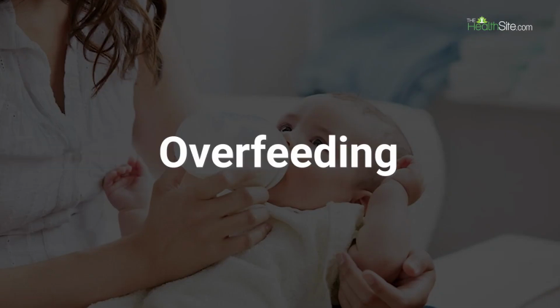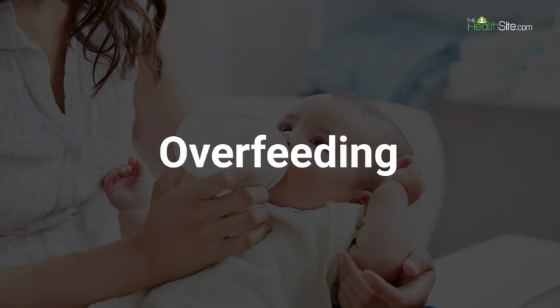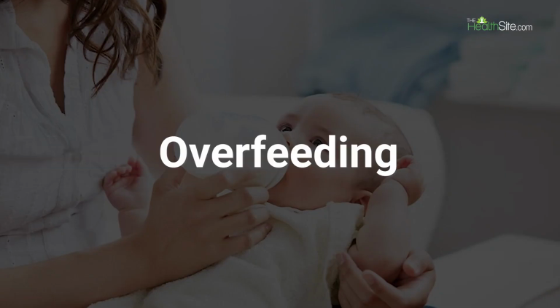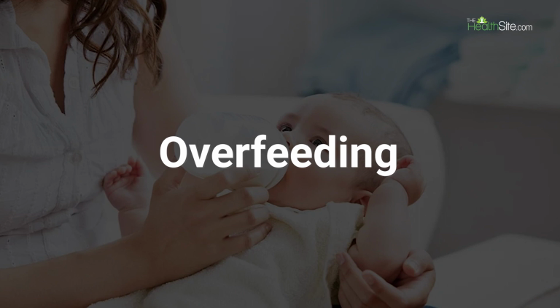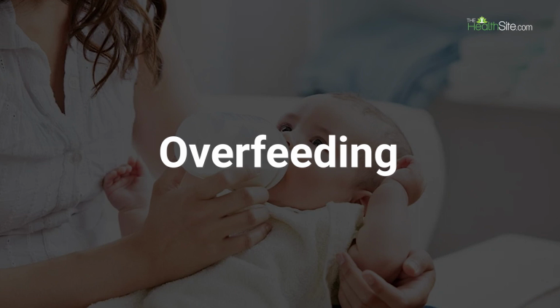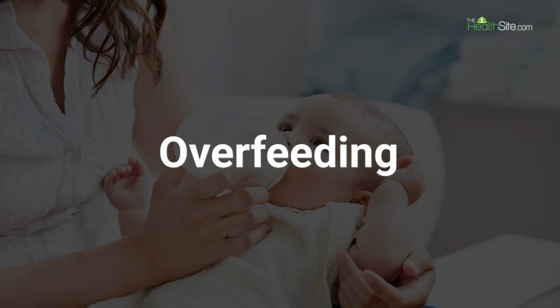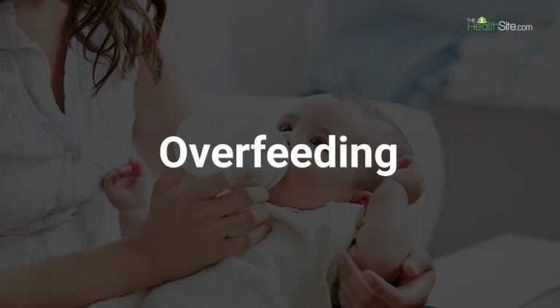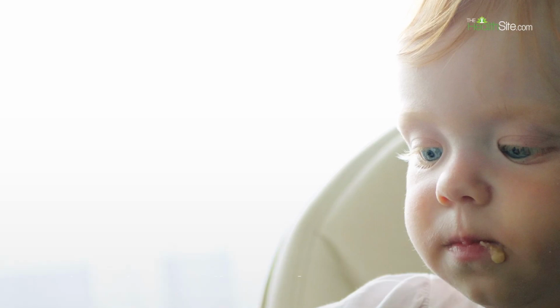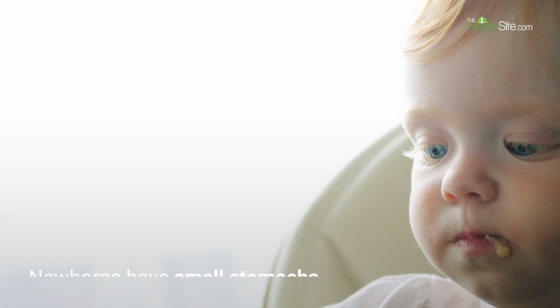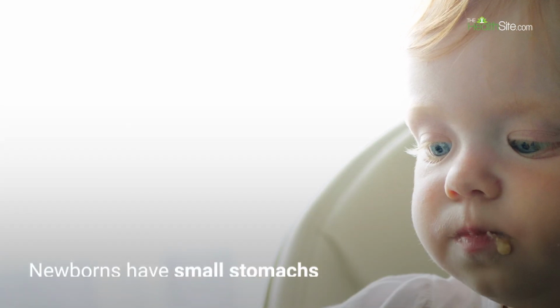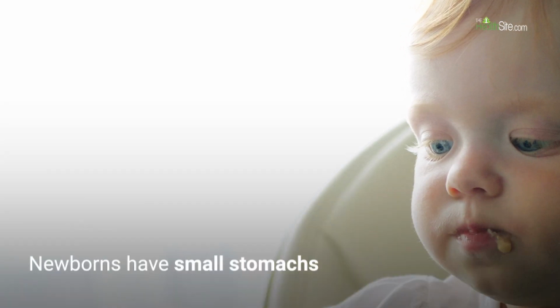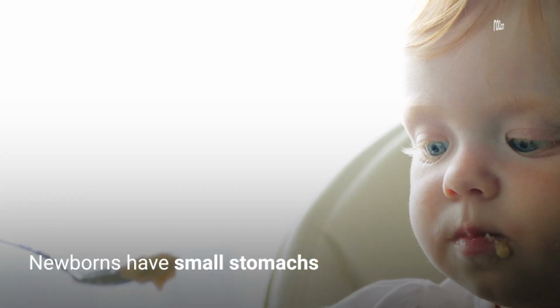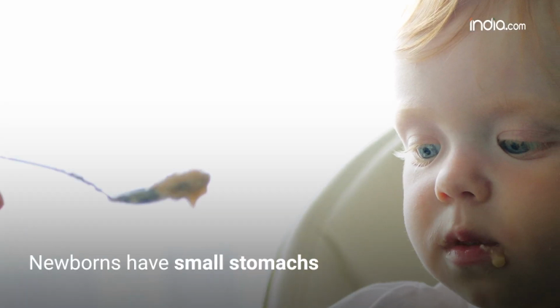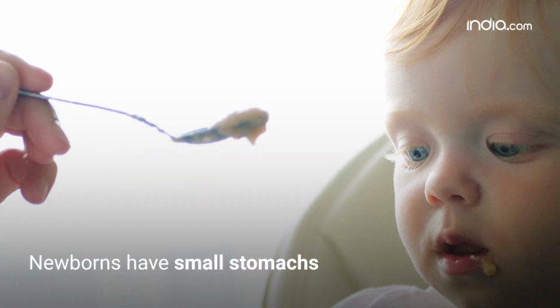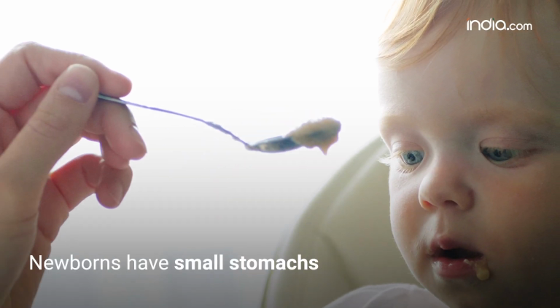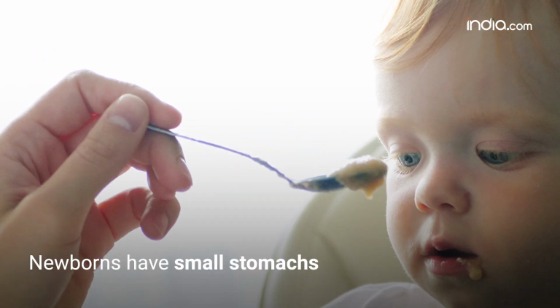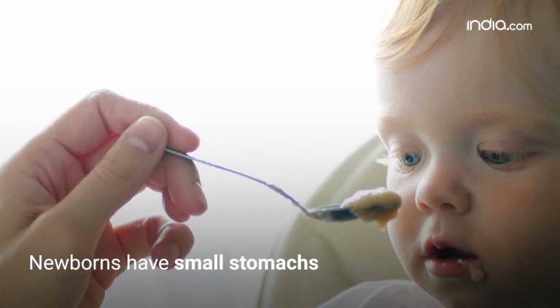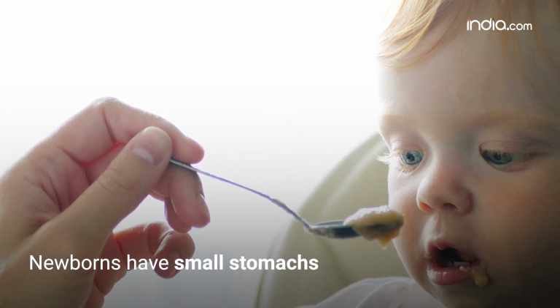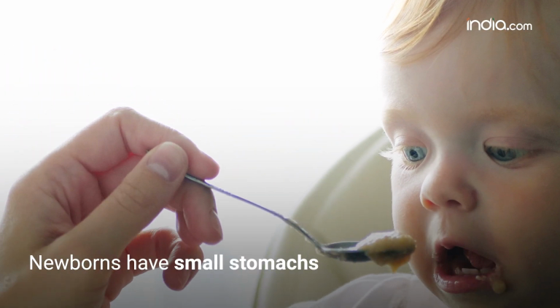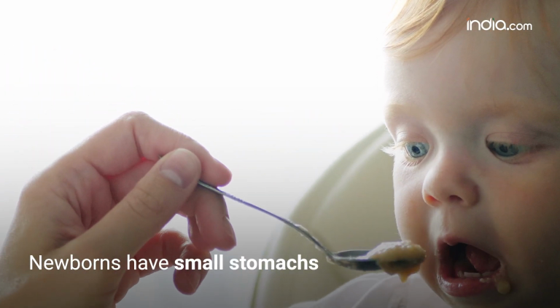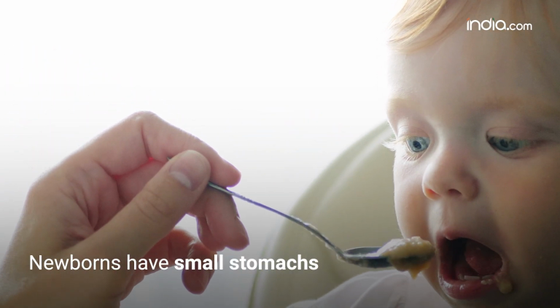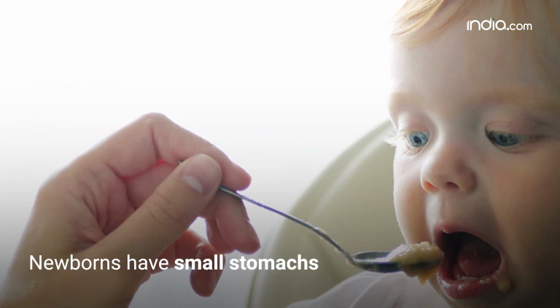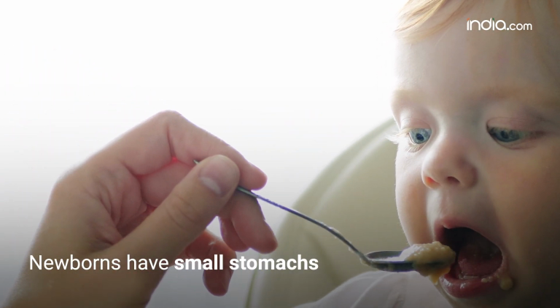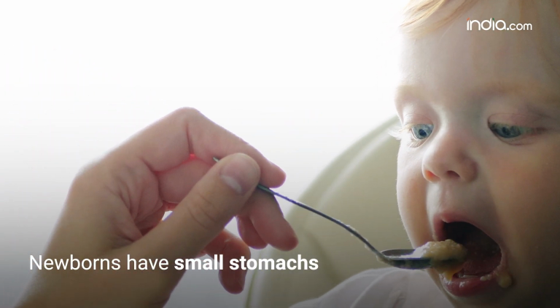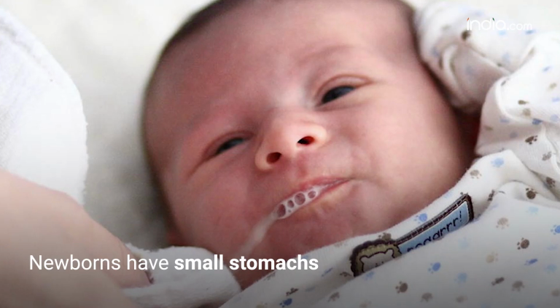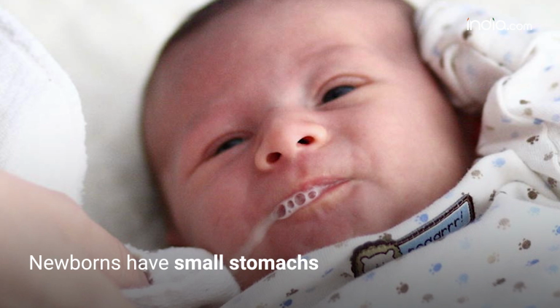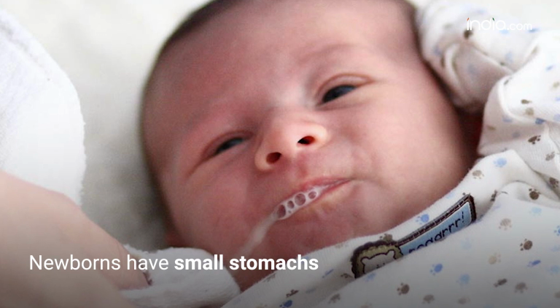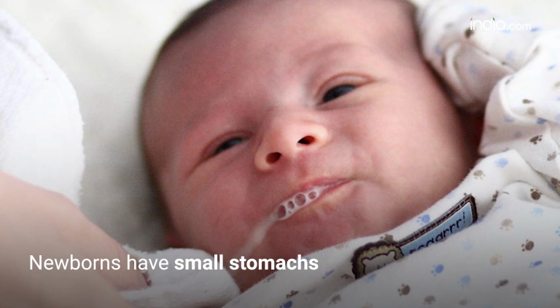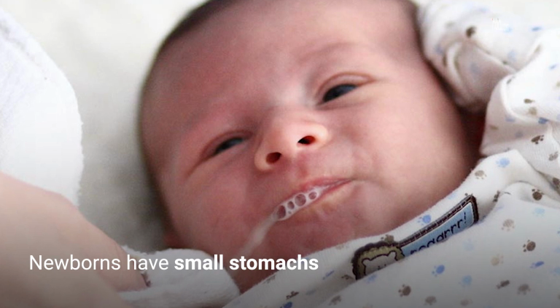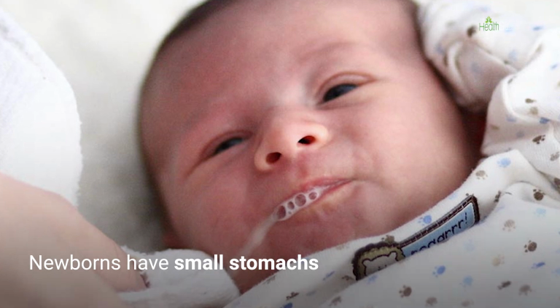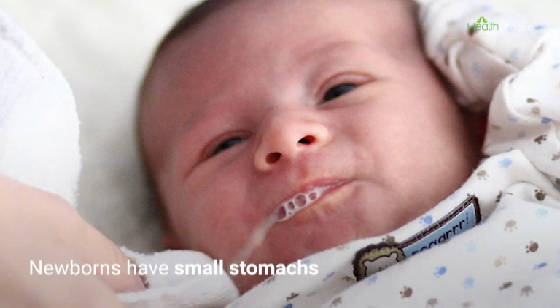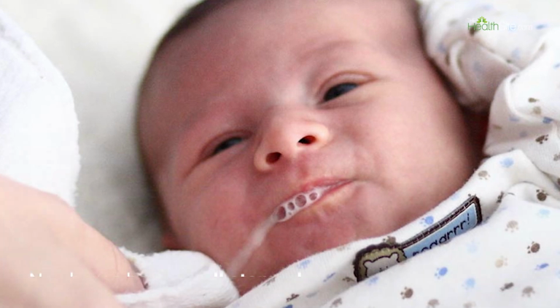1. Overfeeding. Newborns have a small stomach and can't handle large volumes of milk. Overfeeding can lead to vomiting.